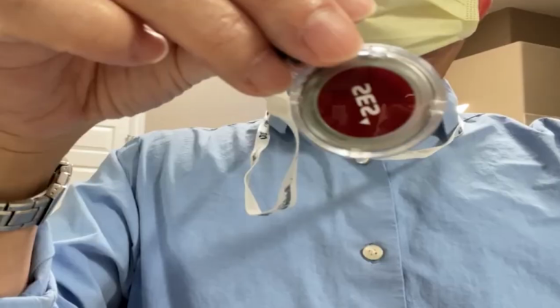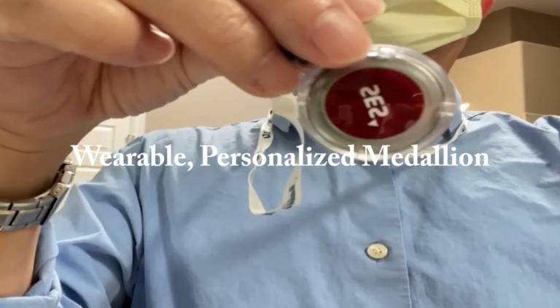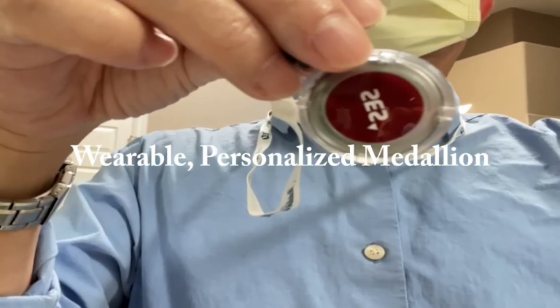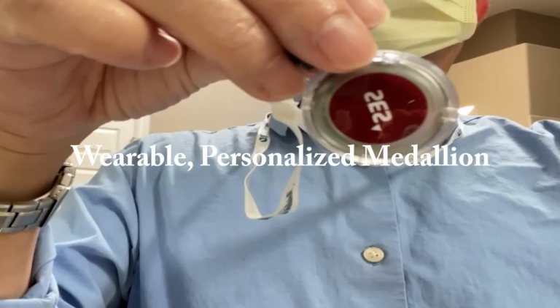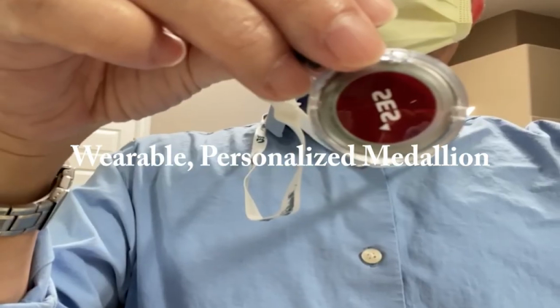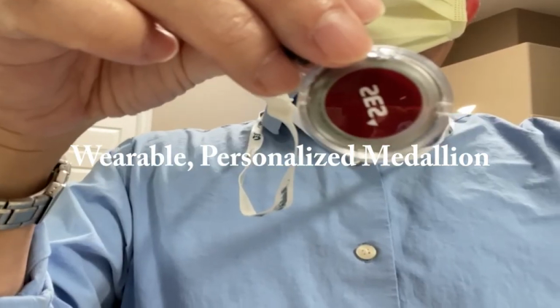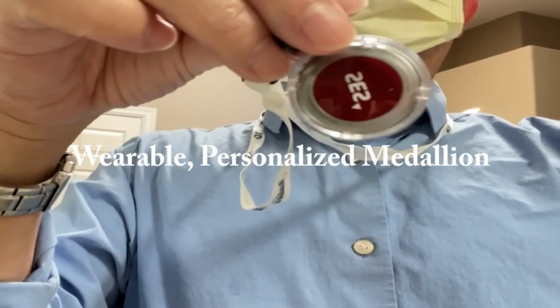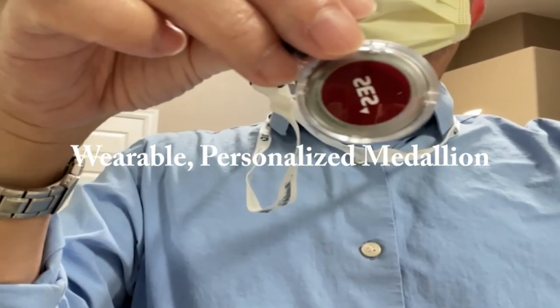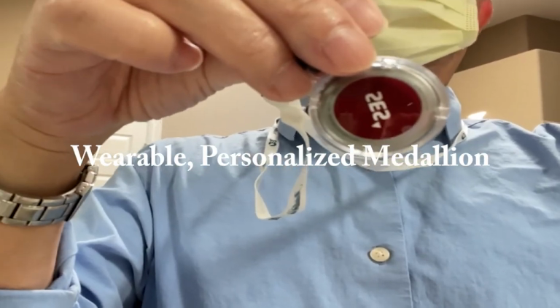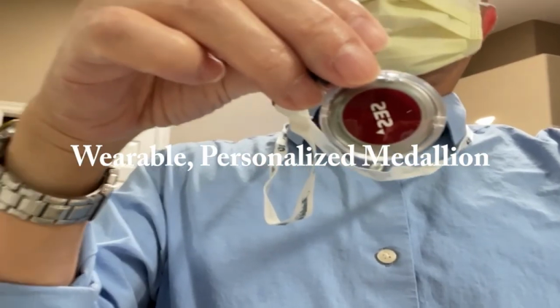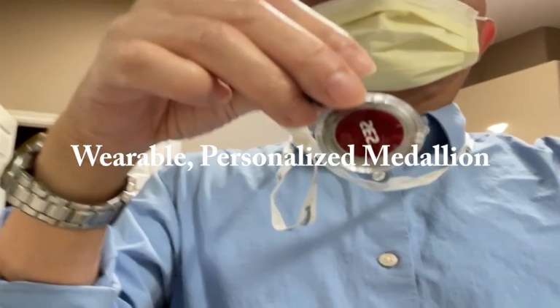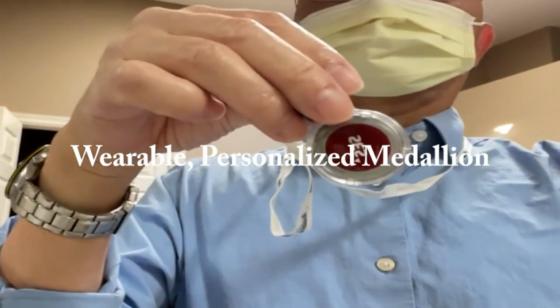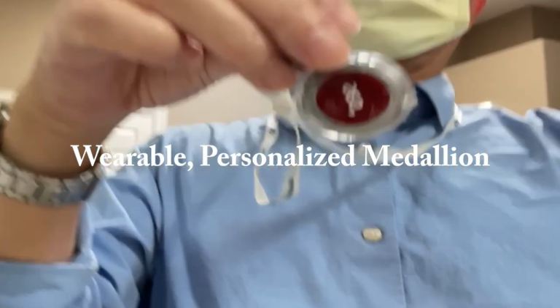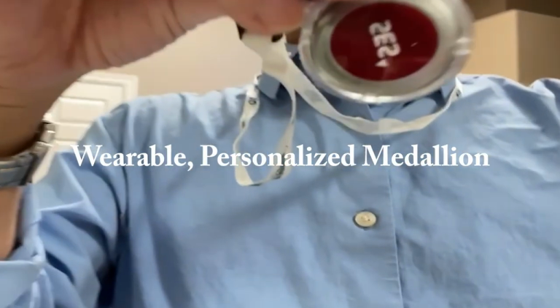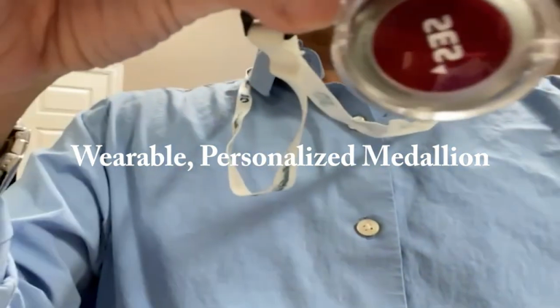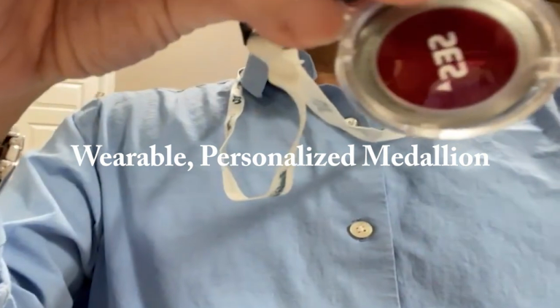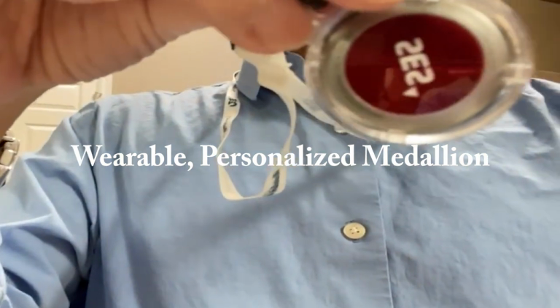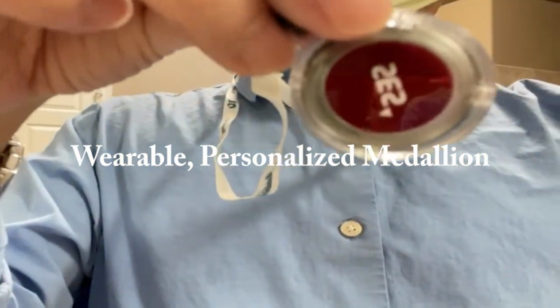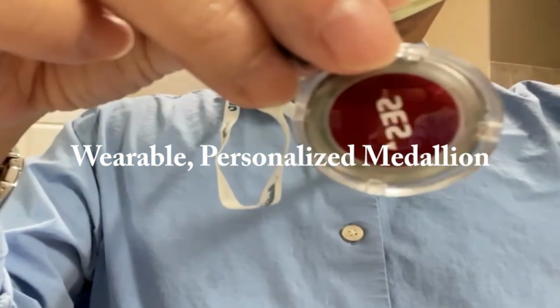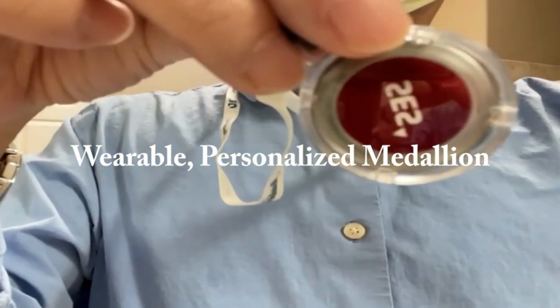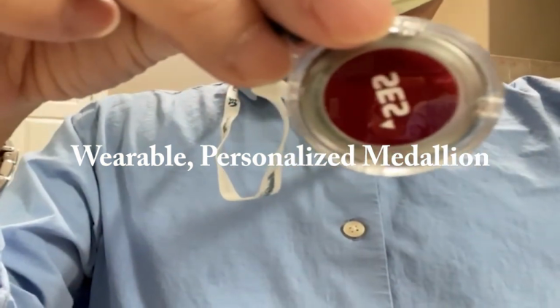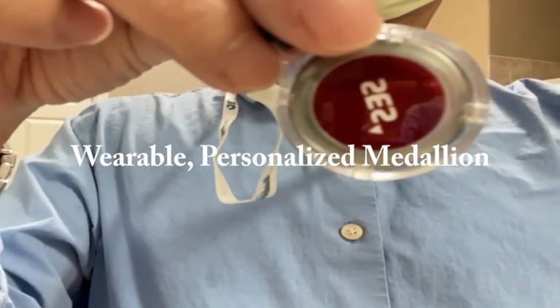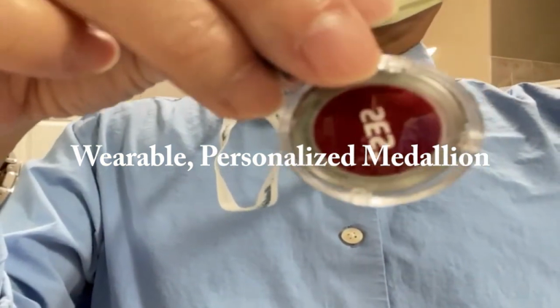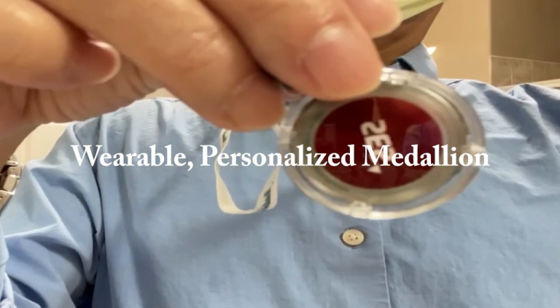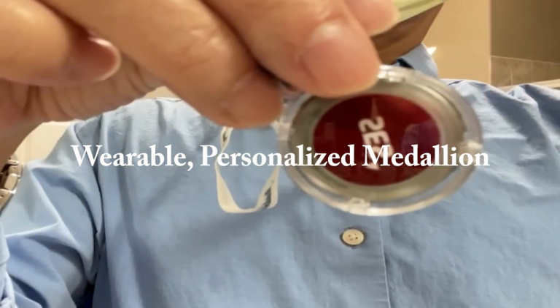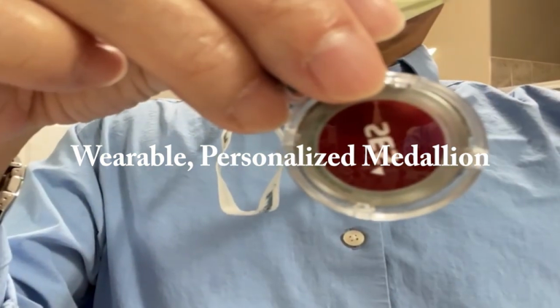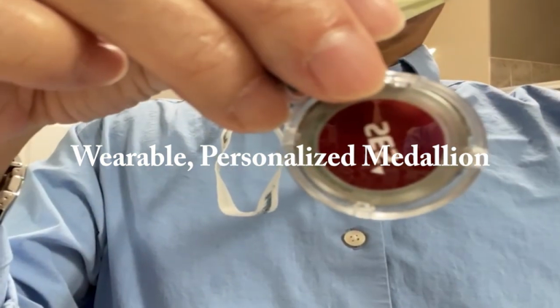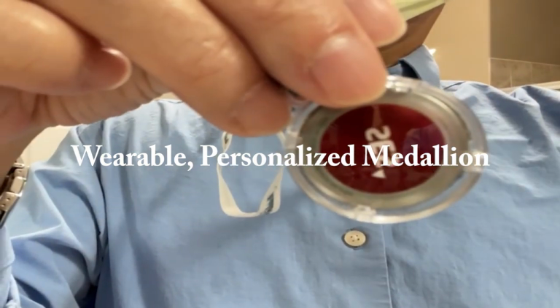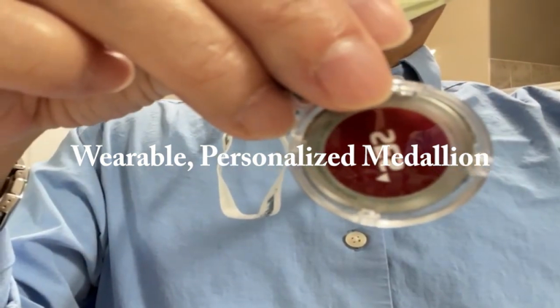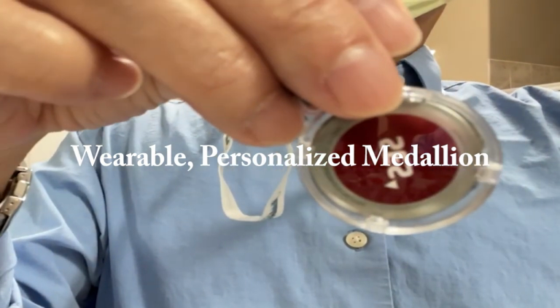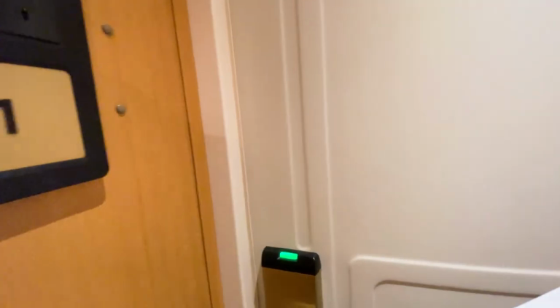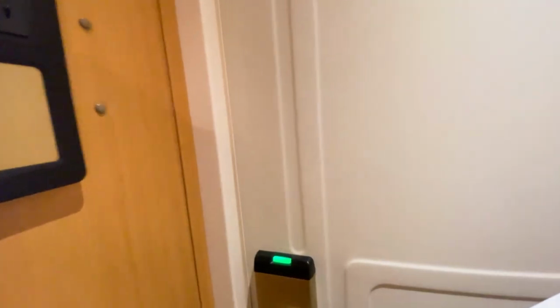The Medallion speeds up embarkation, unlocks stateroom doors, enables payment, and so much more.